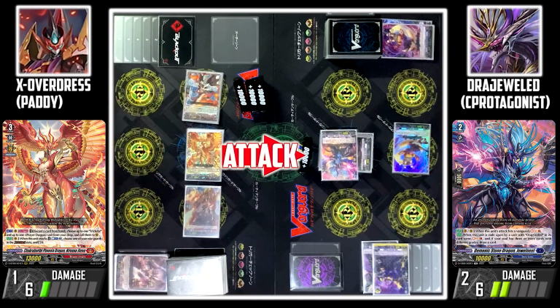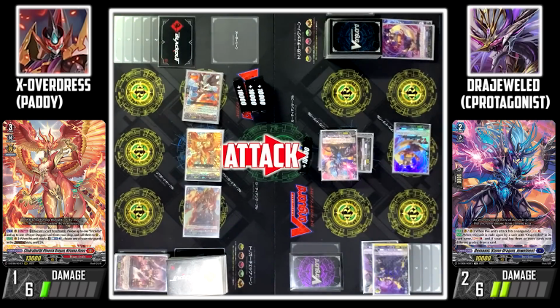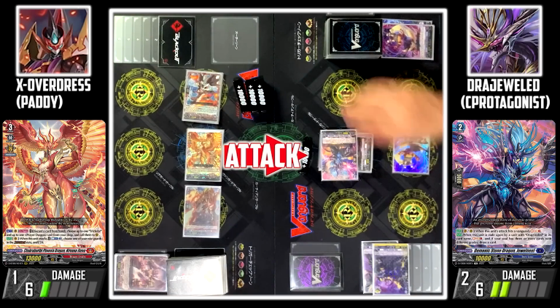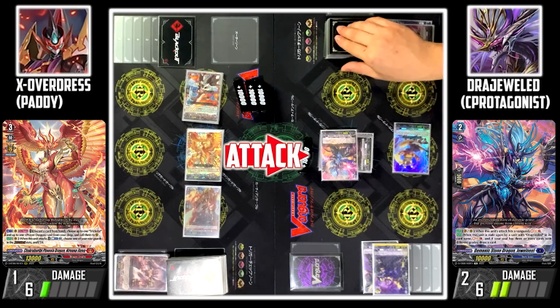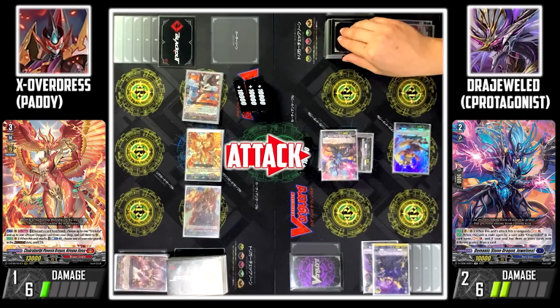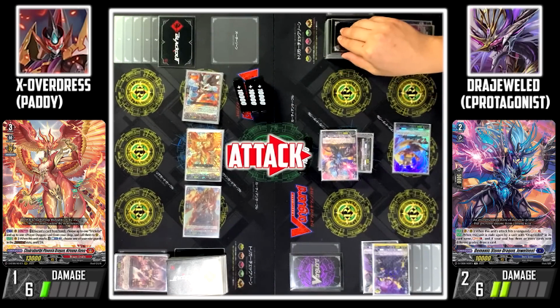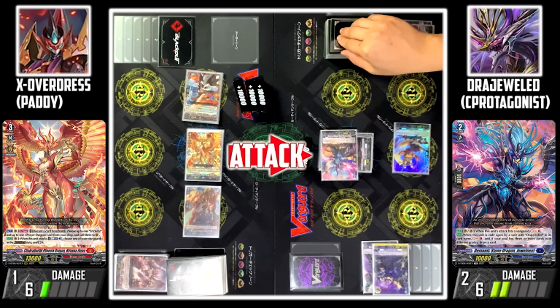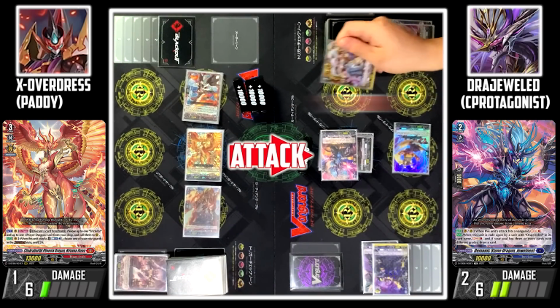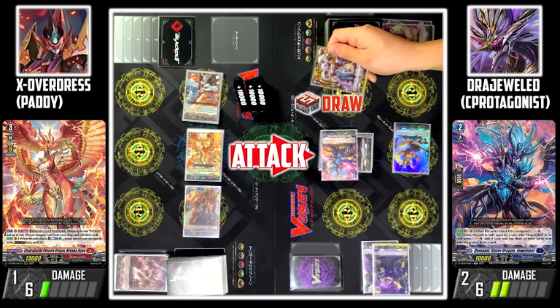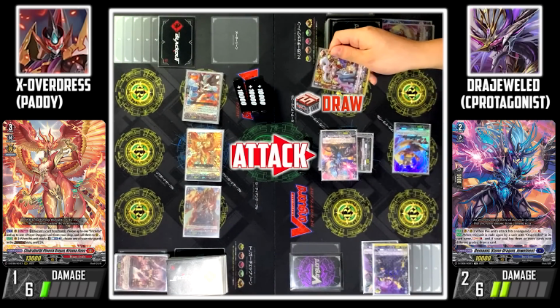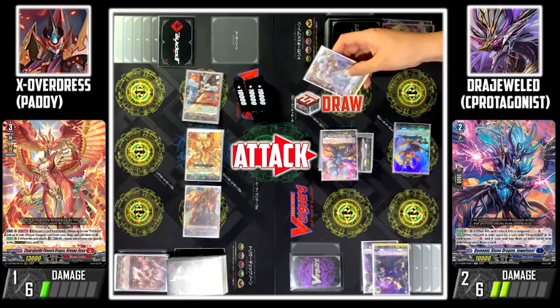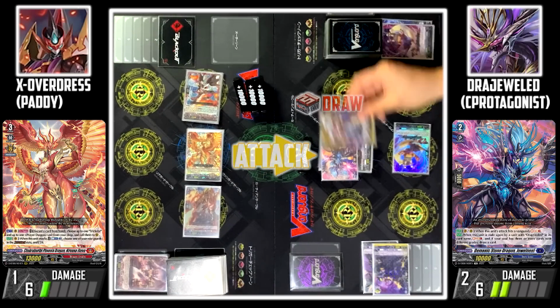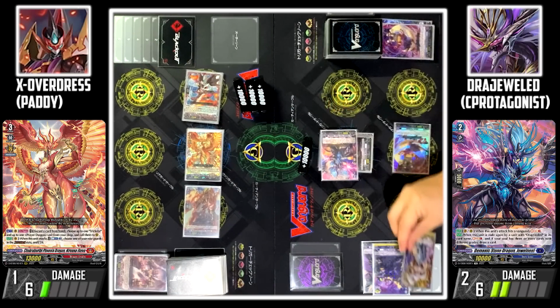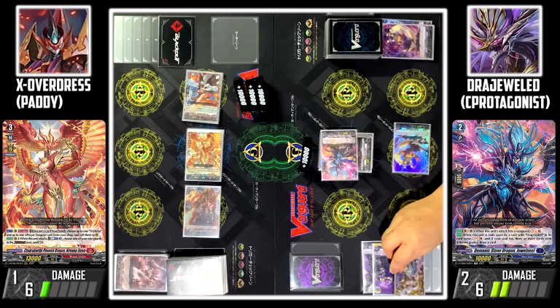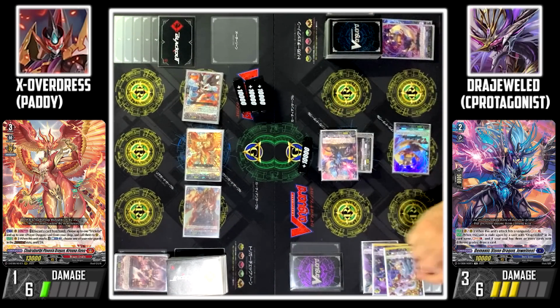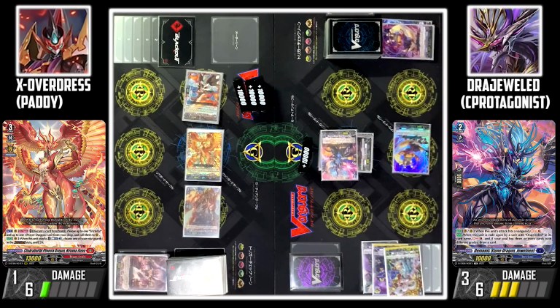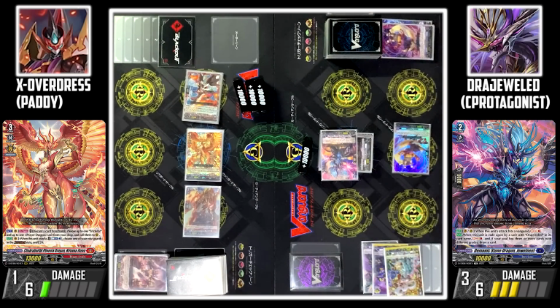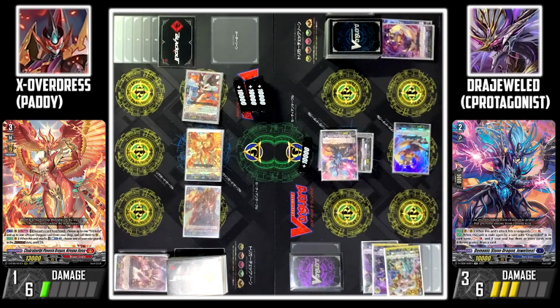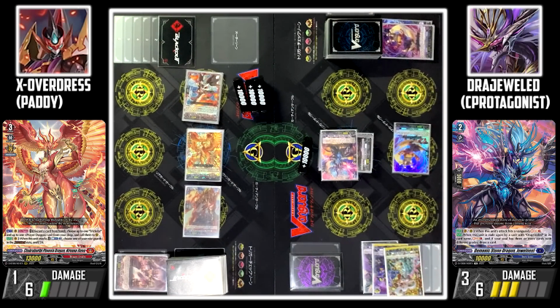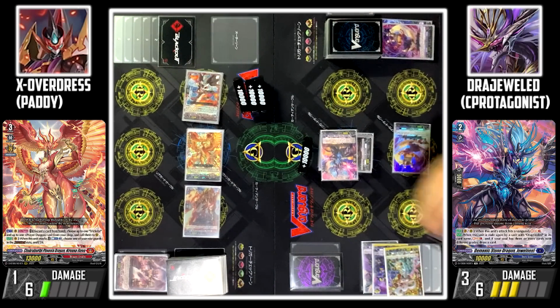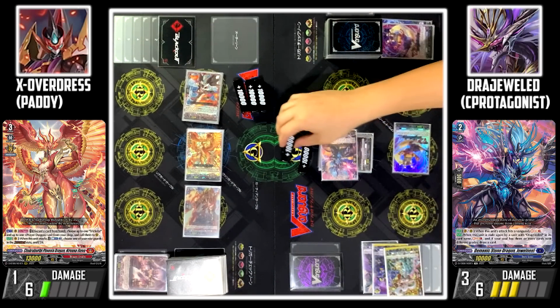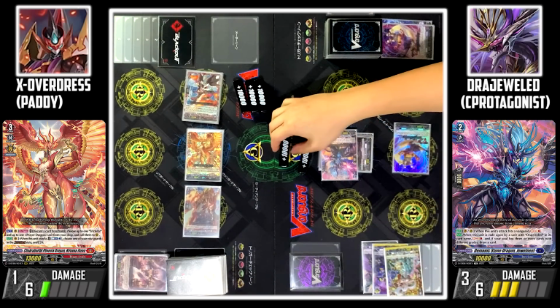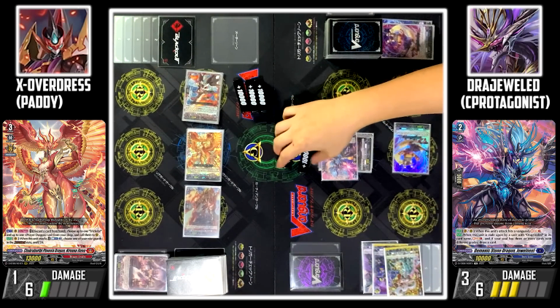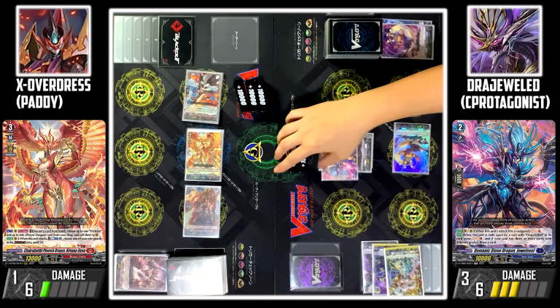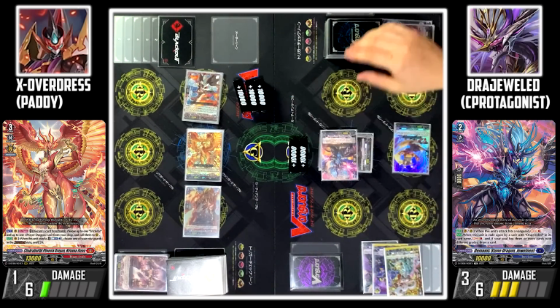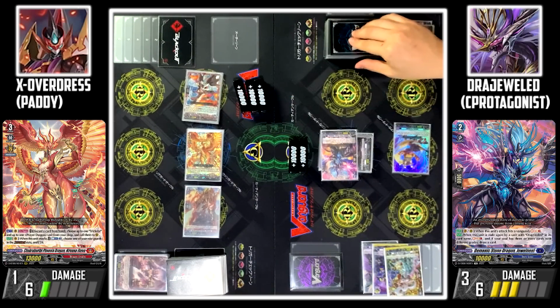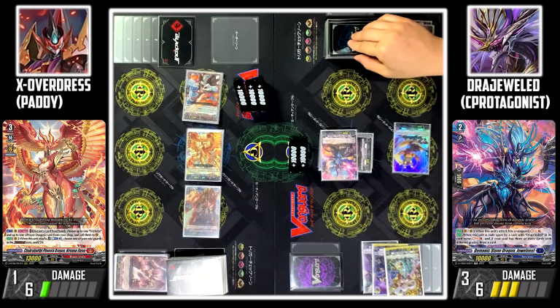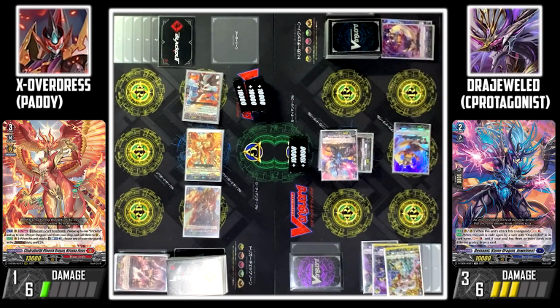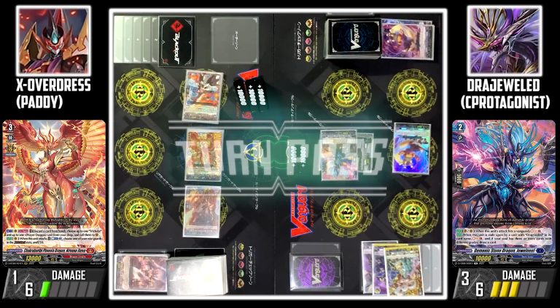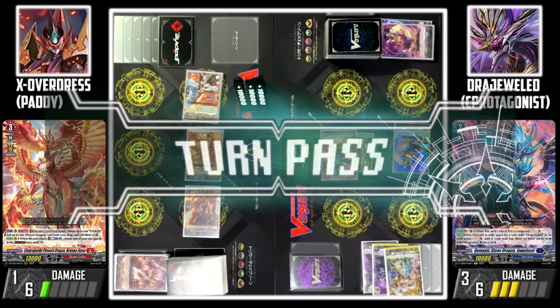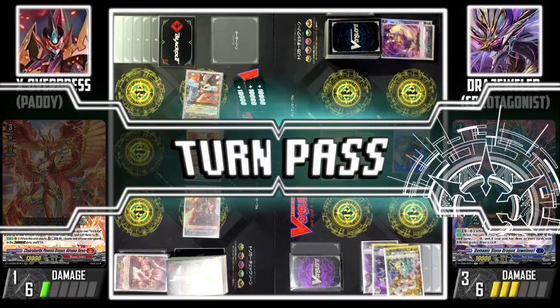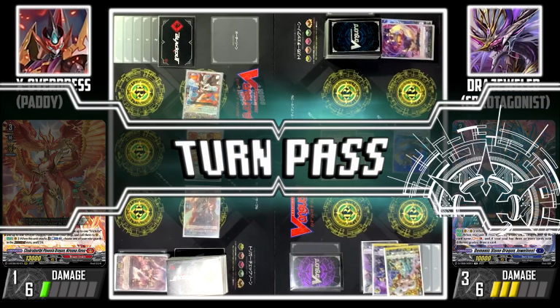I'll use Garon Verena to attack your Vanguard. I'll no guard. Damage check — Draw trigger! Power to my Vanguard and I'll draw 1 card. Turn pass.